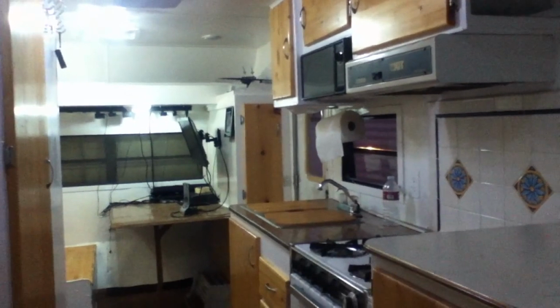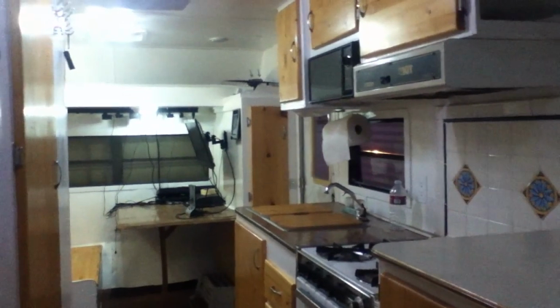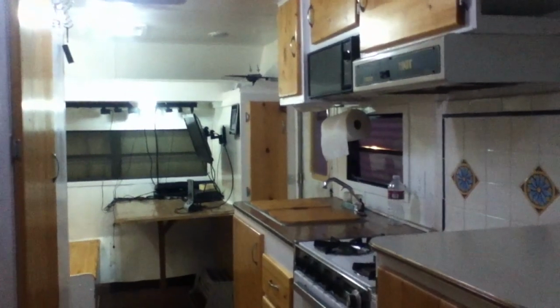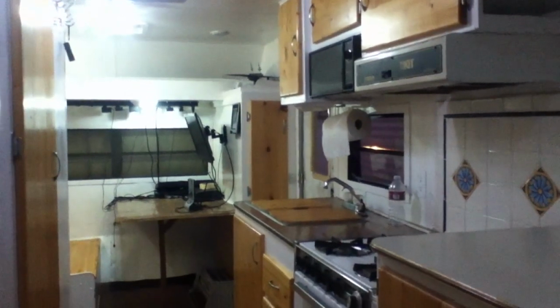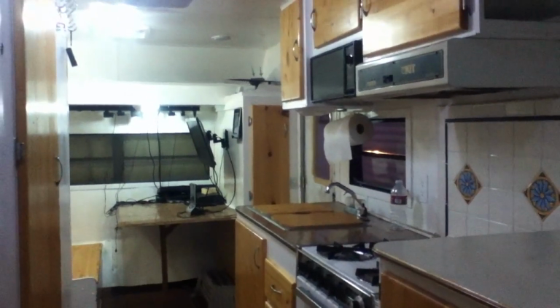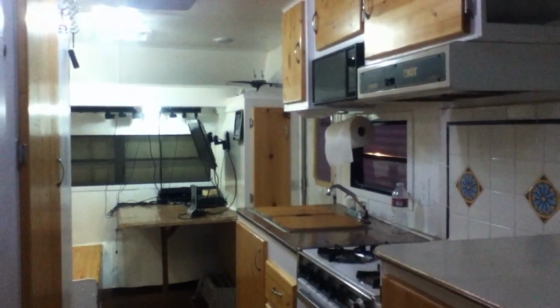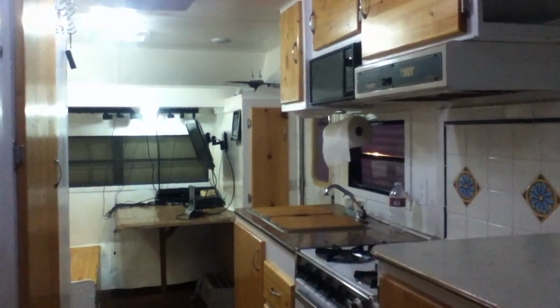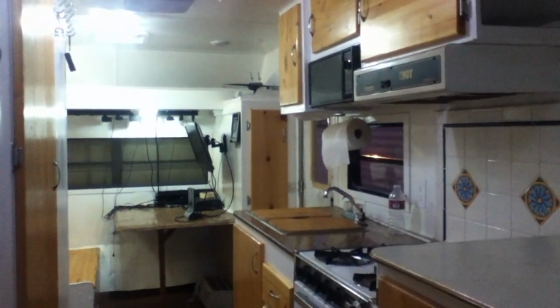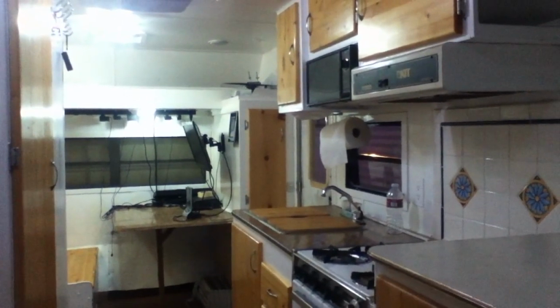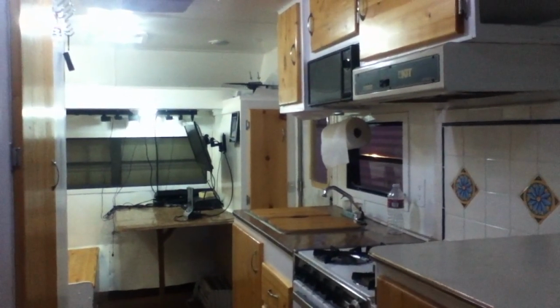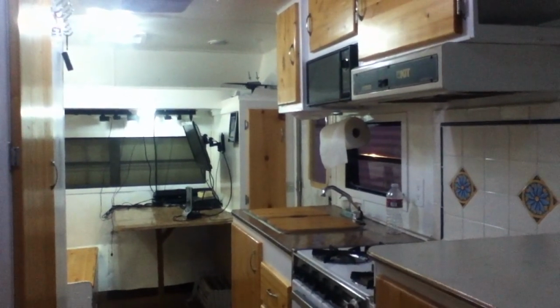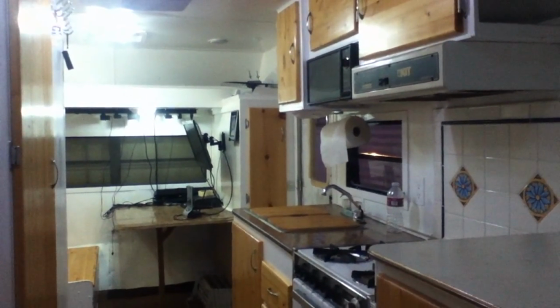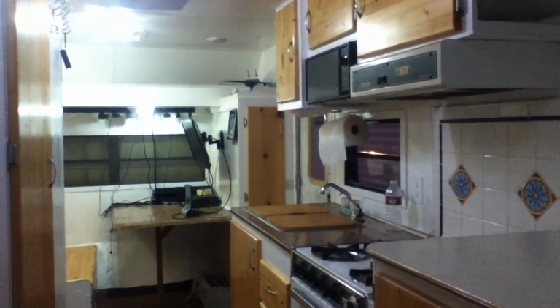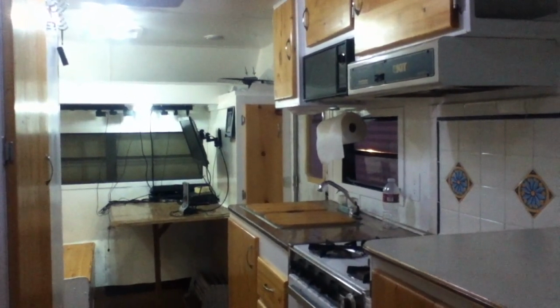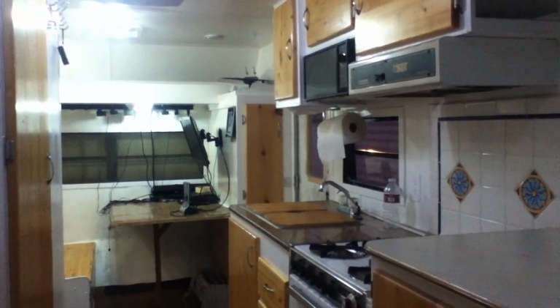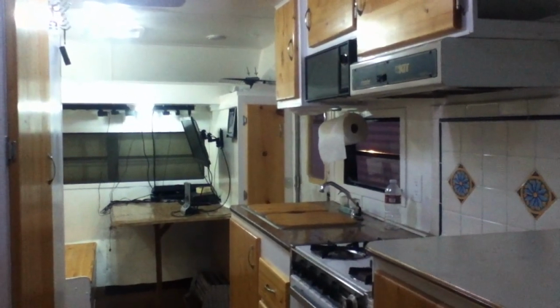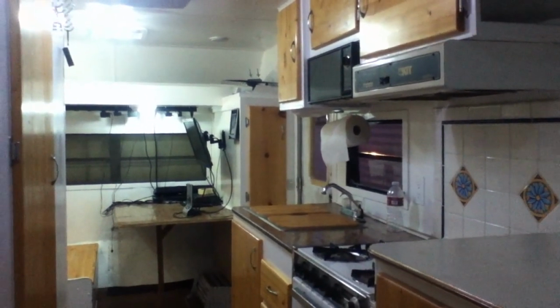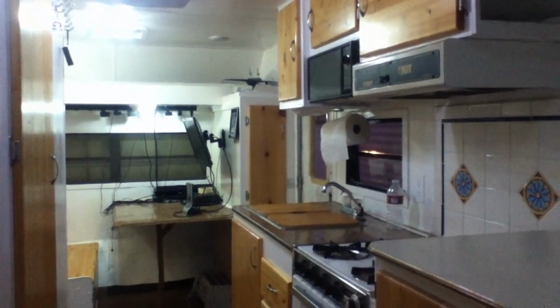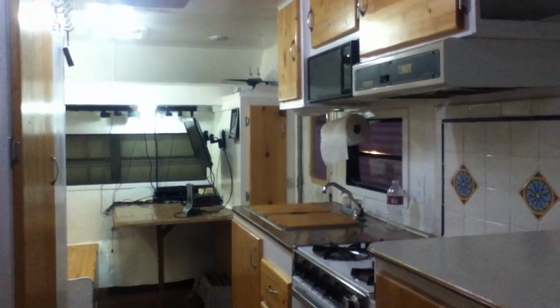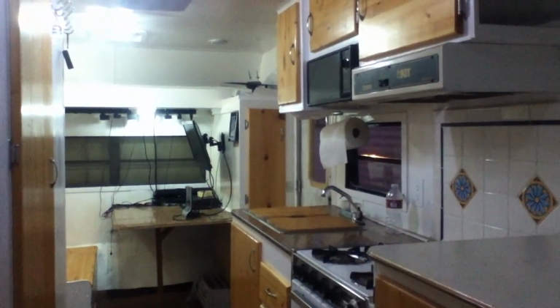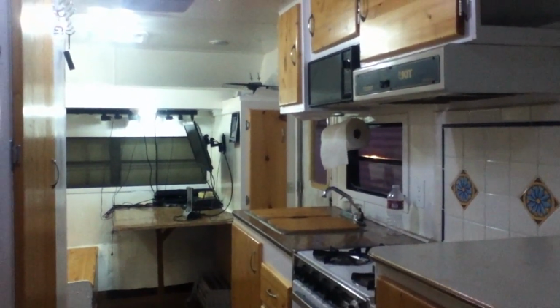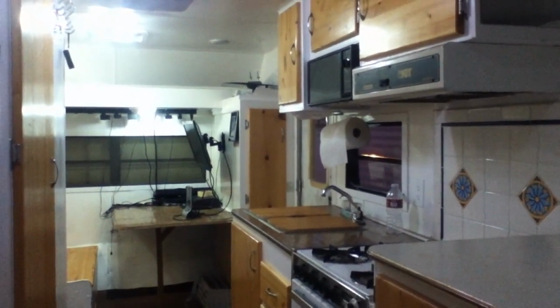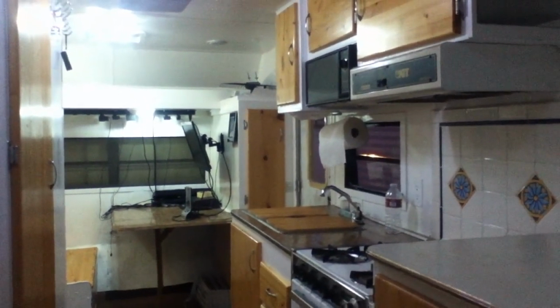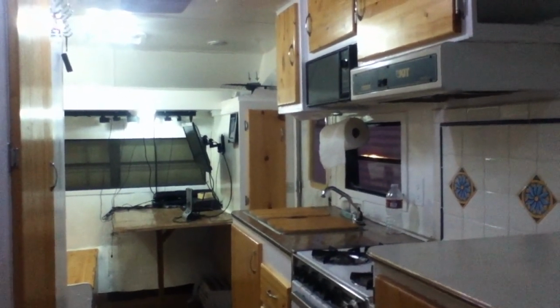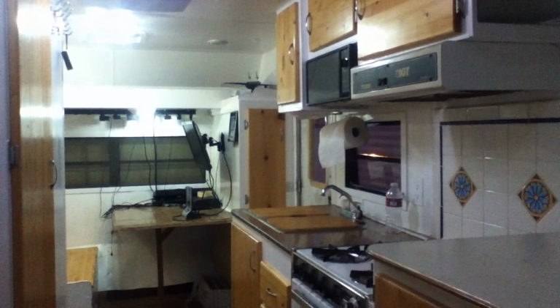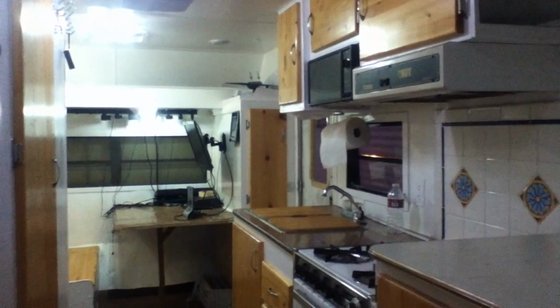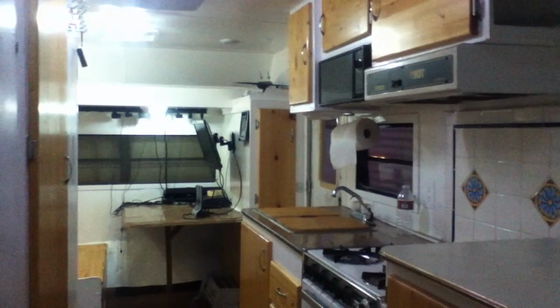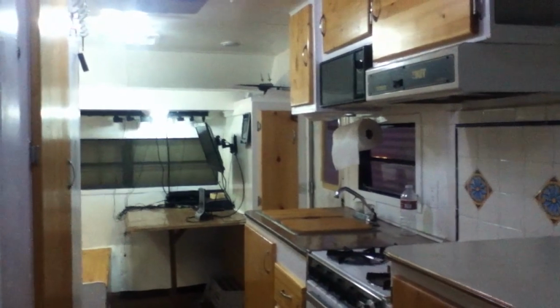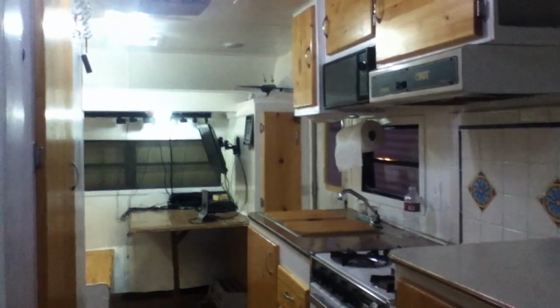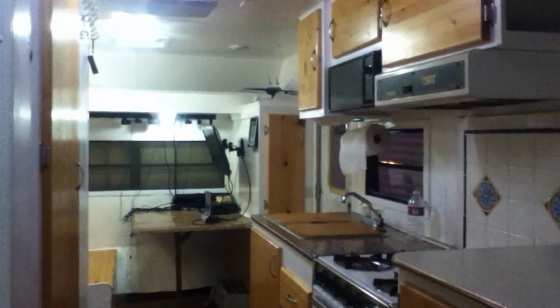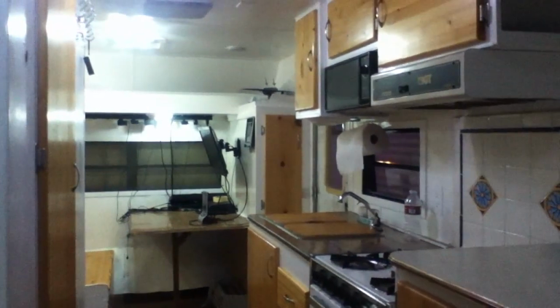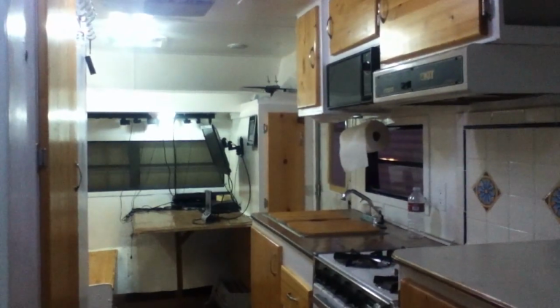On the dry rot and water issue, I've looked at high-end, low-end, and medium-end trailers.